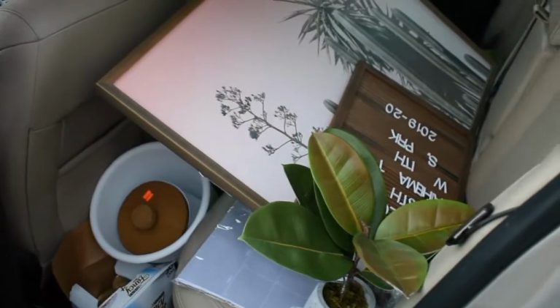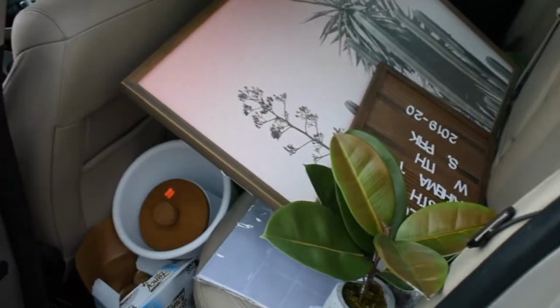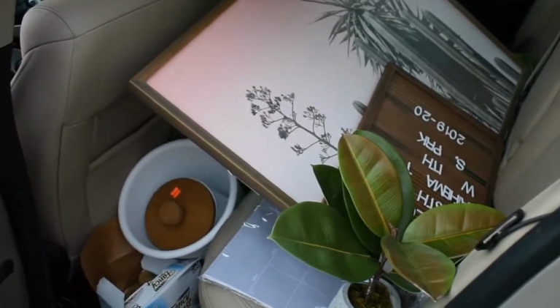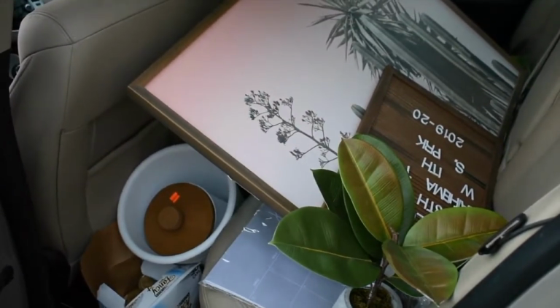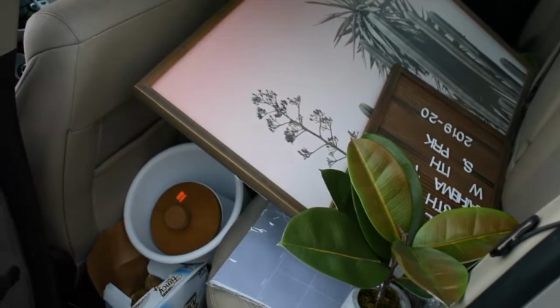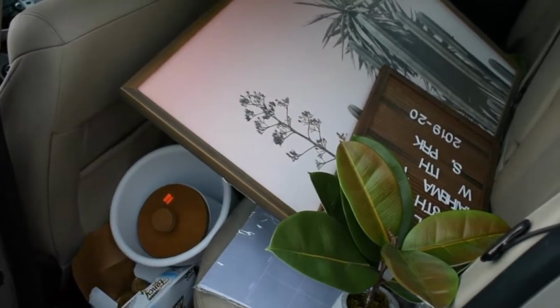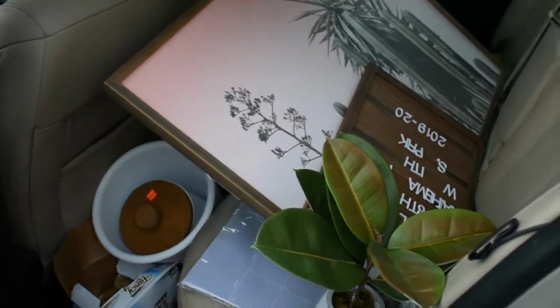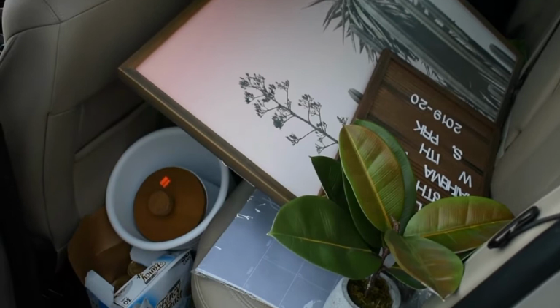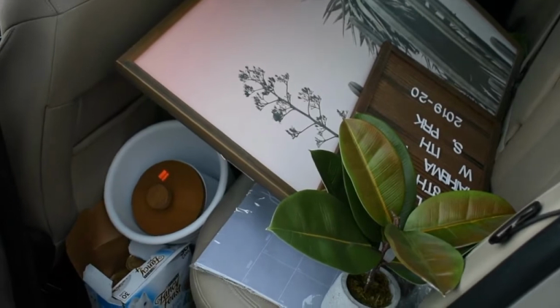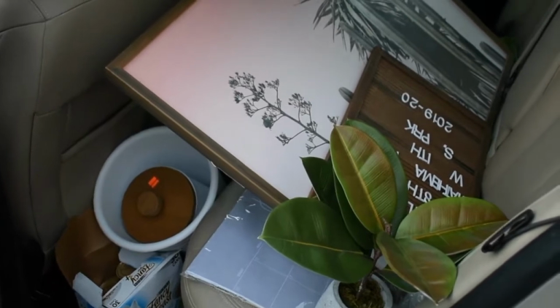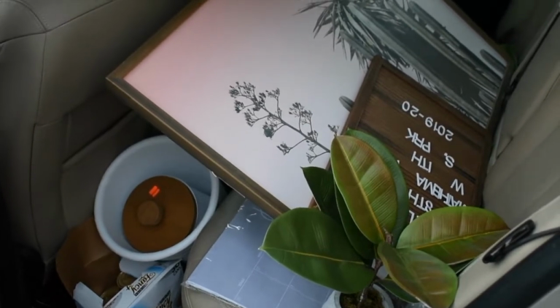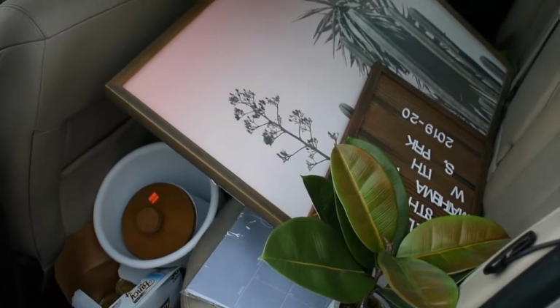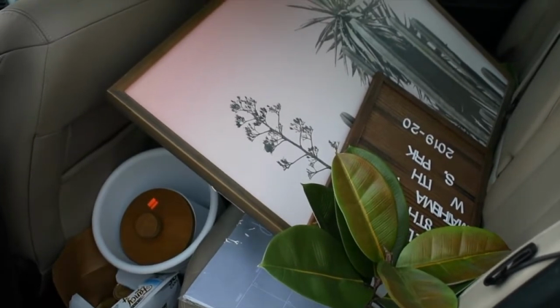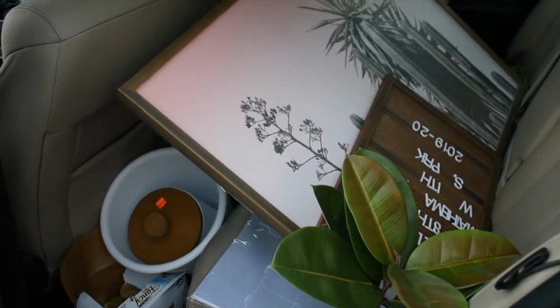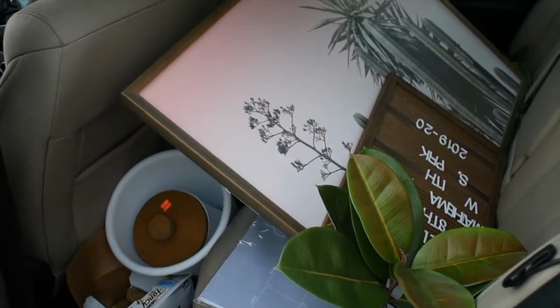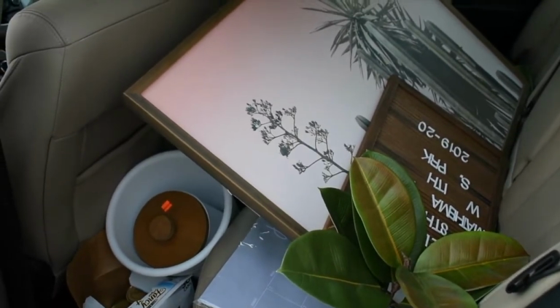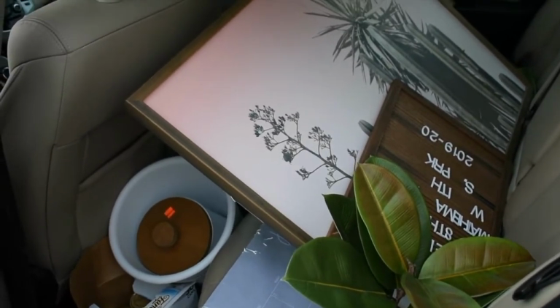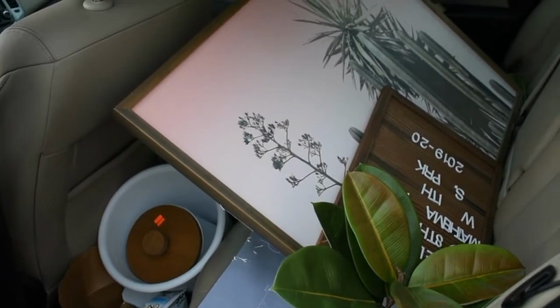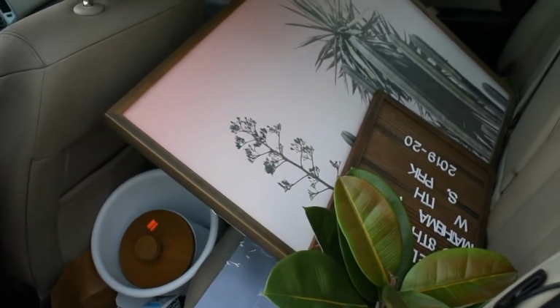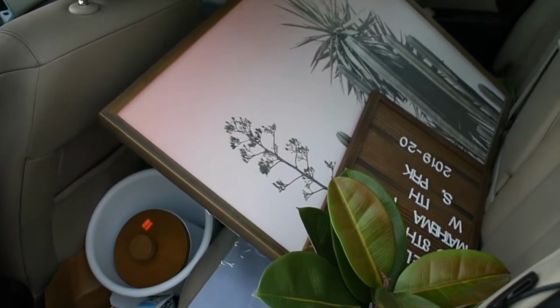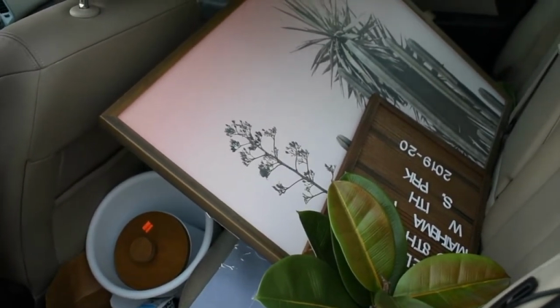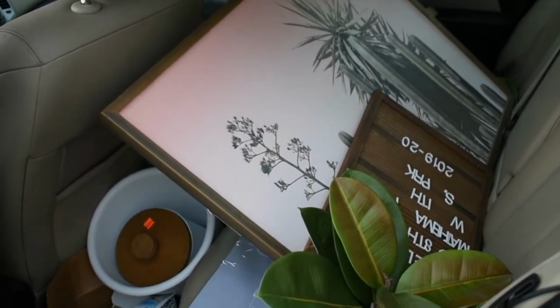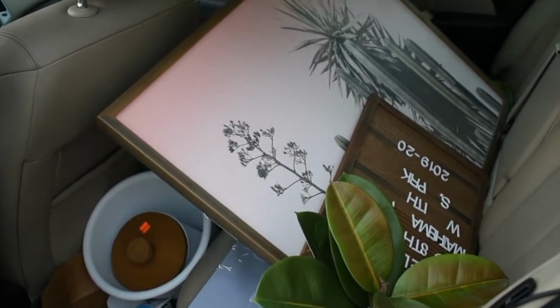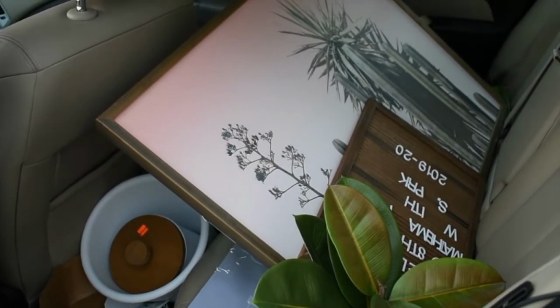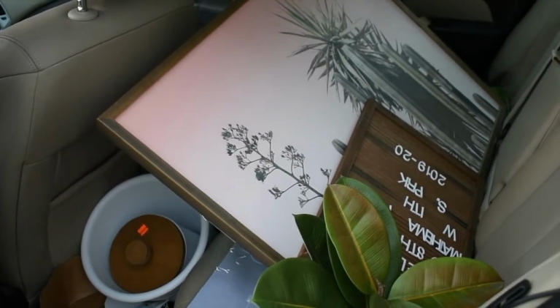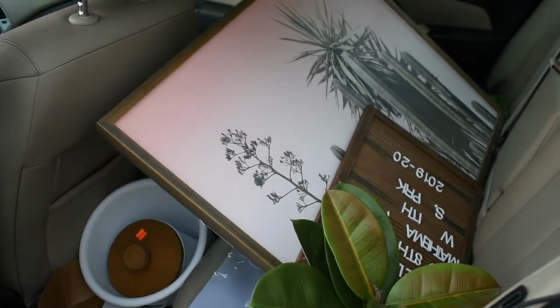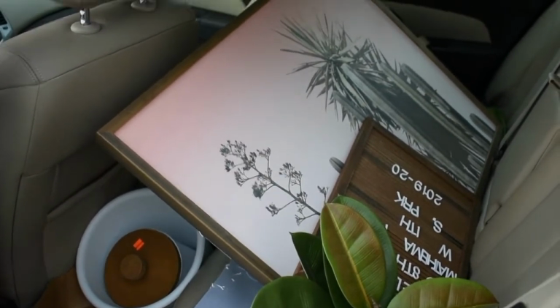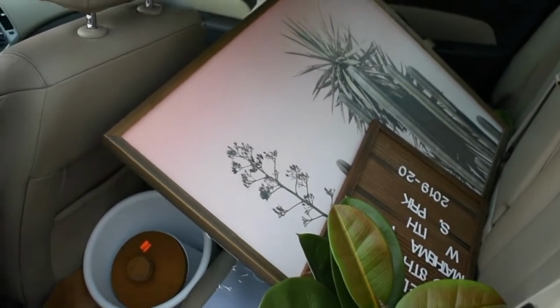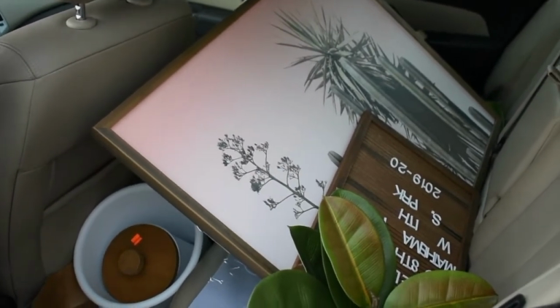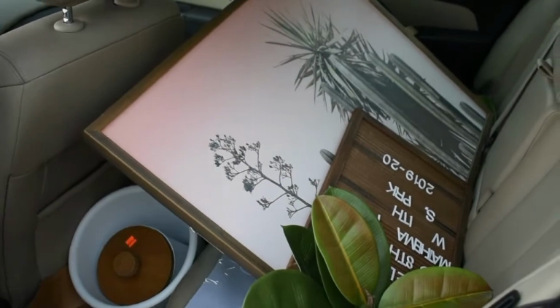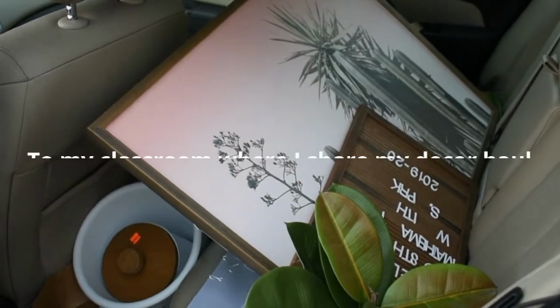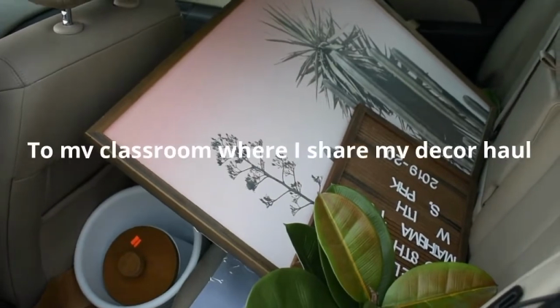This is the back of my car right now. I did not put things in in an organized manner, but it's just life.